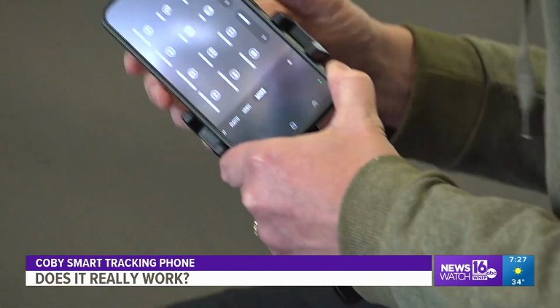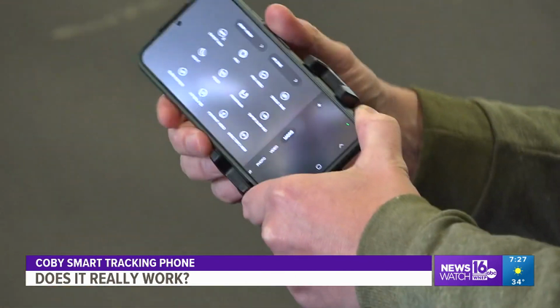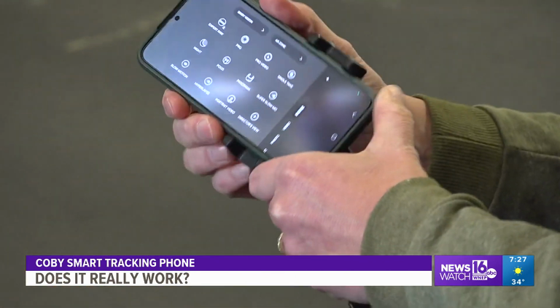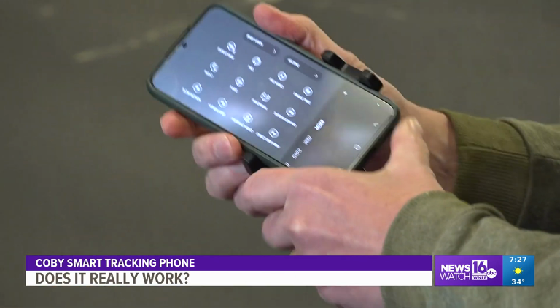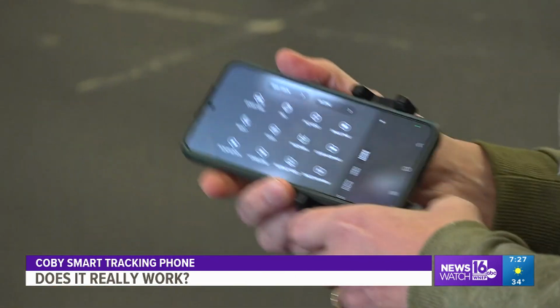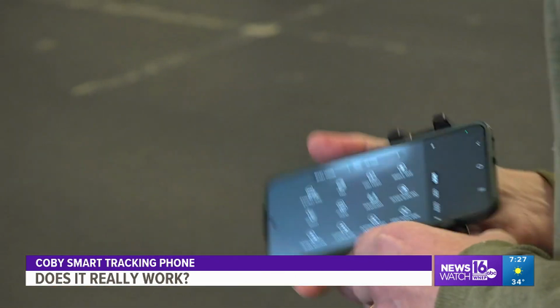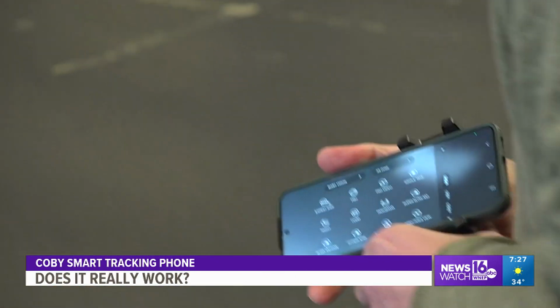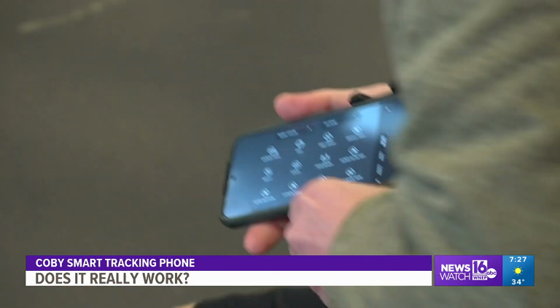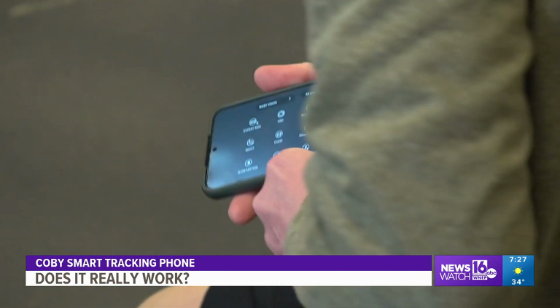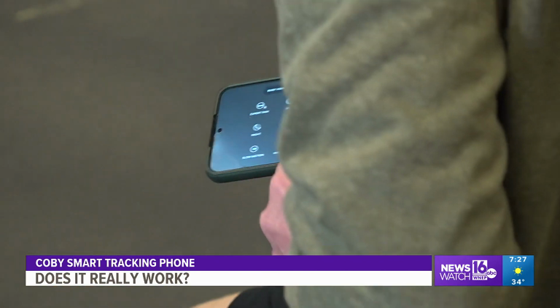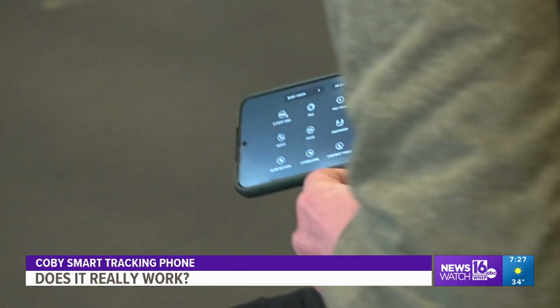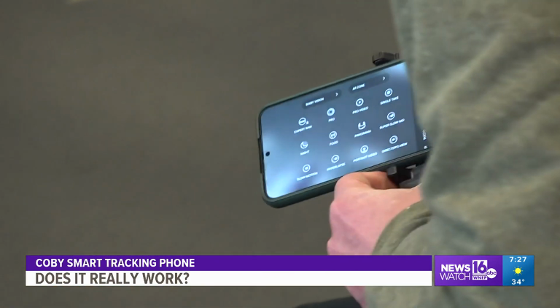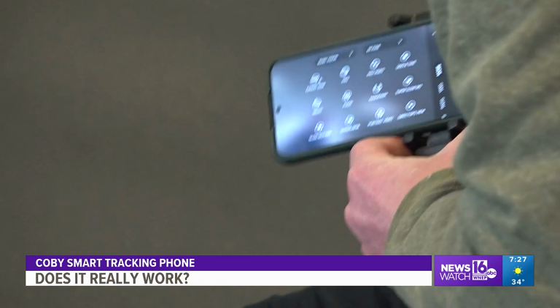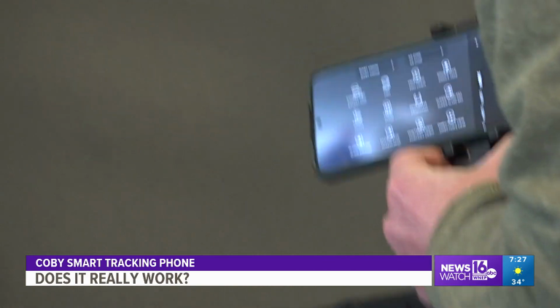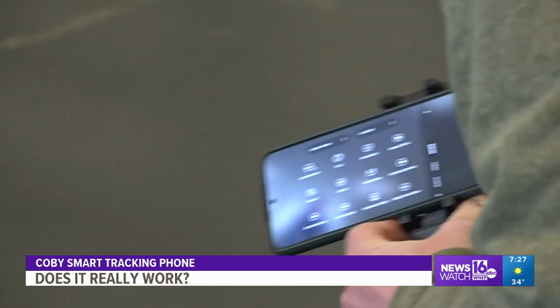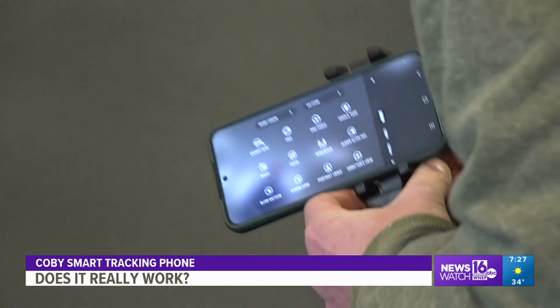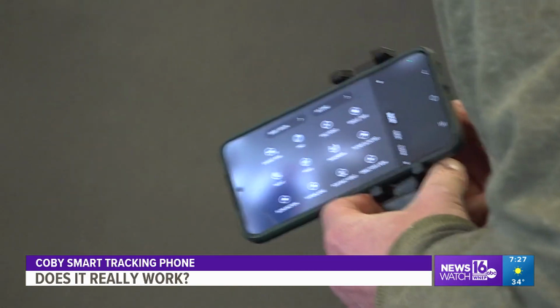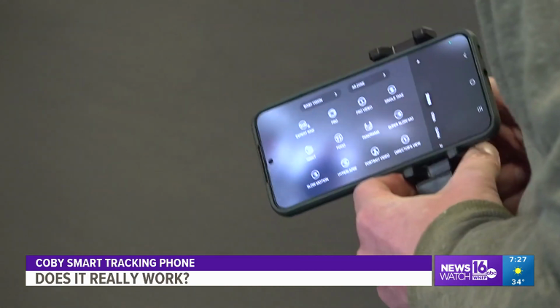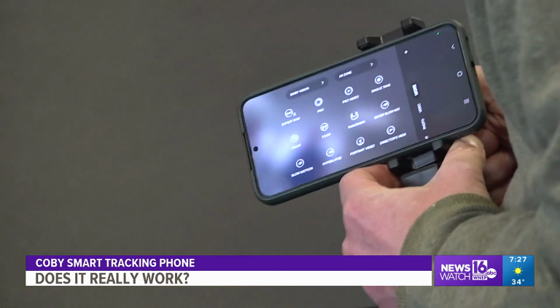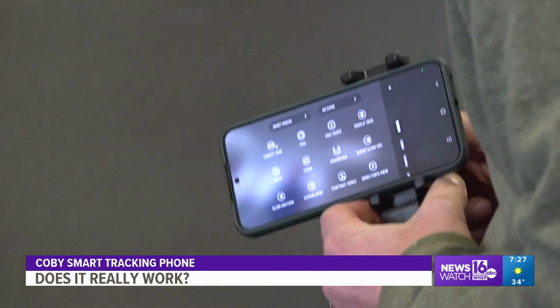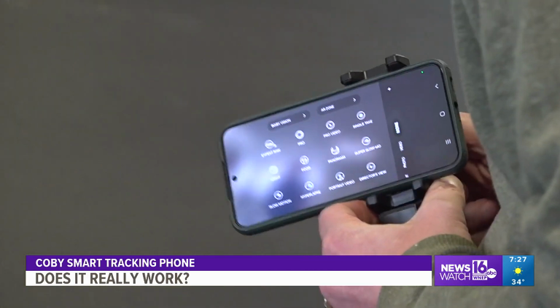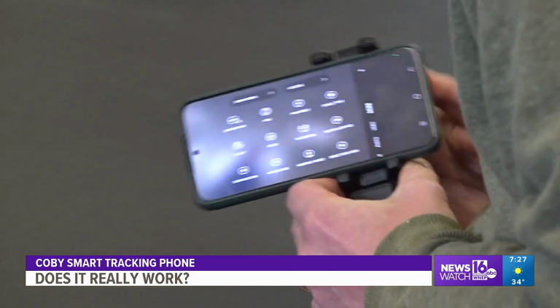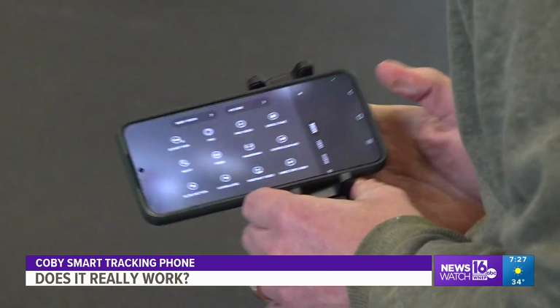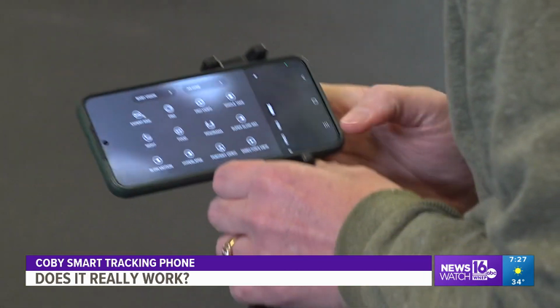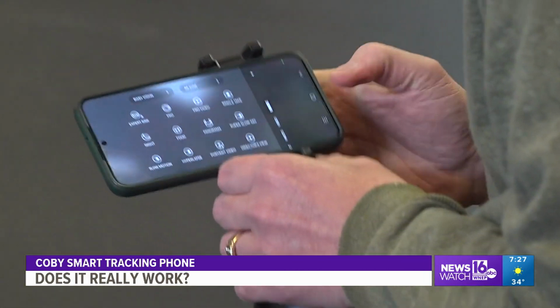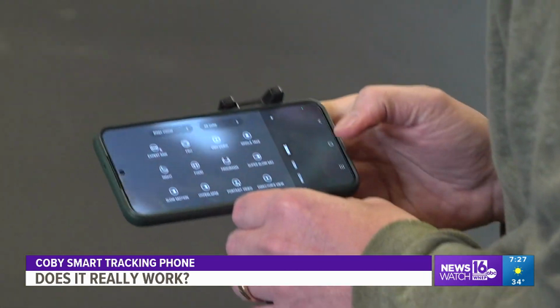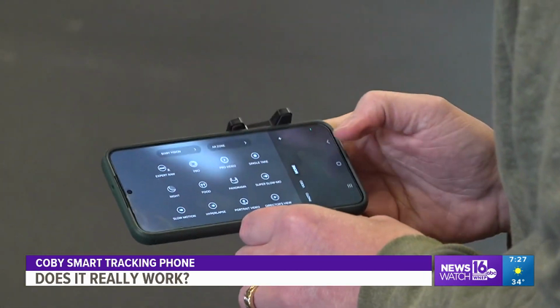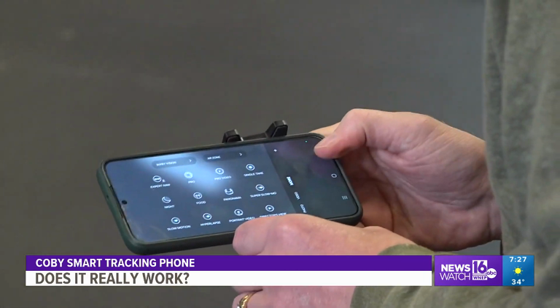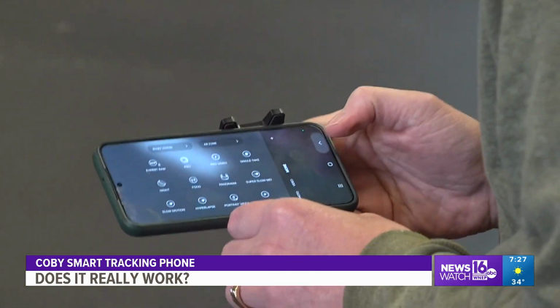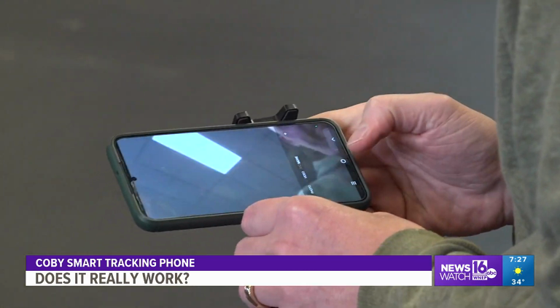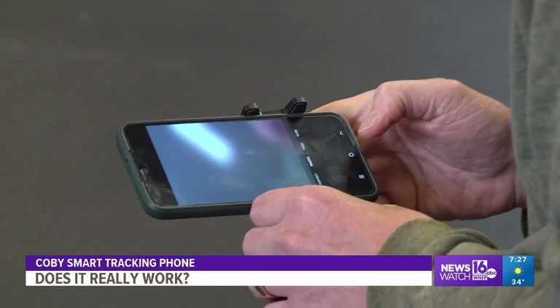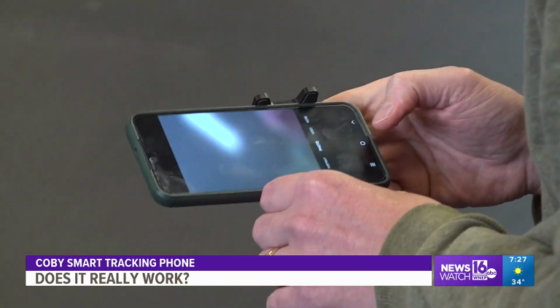But for the record, their smartphone holders cost over $100, while ours was only 15 bucks.